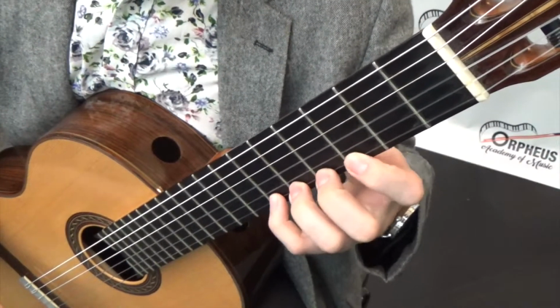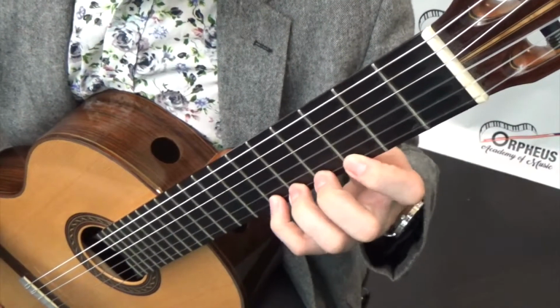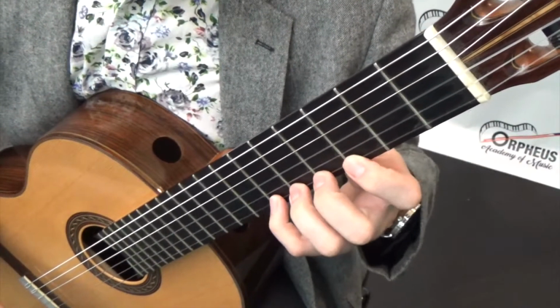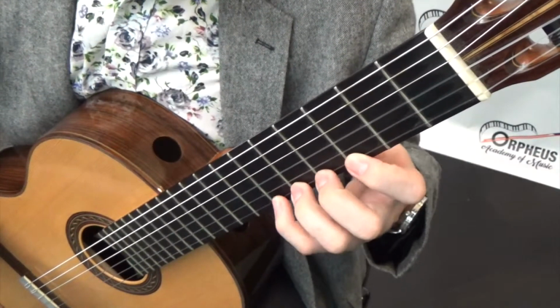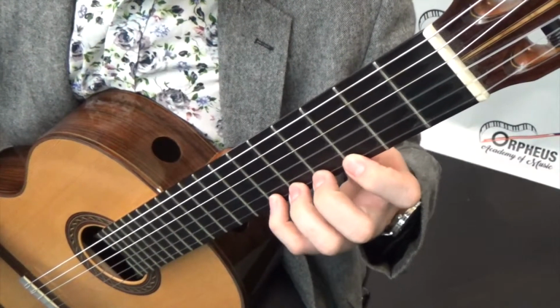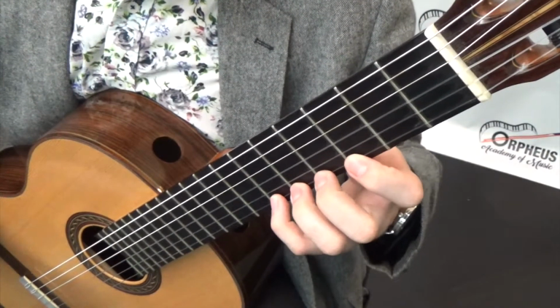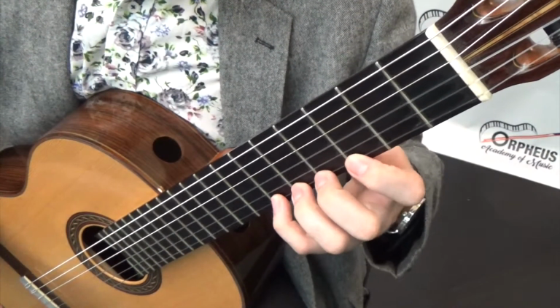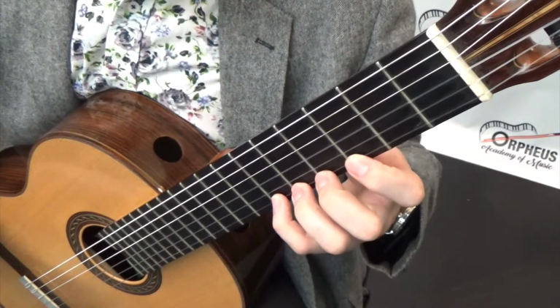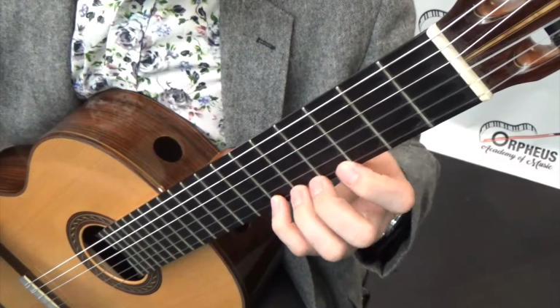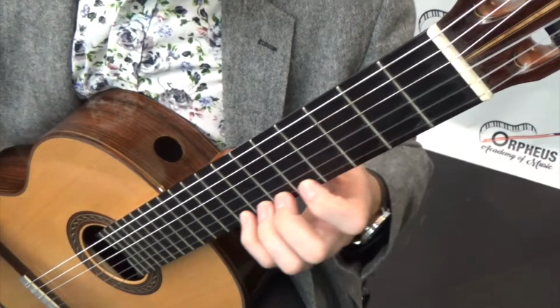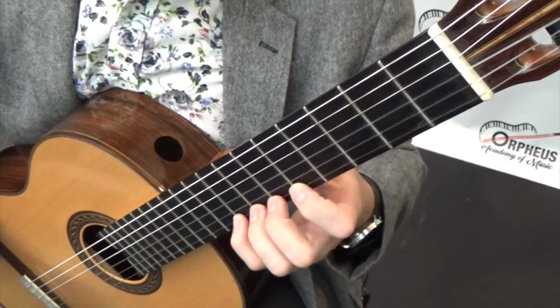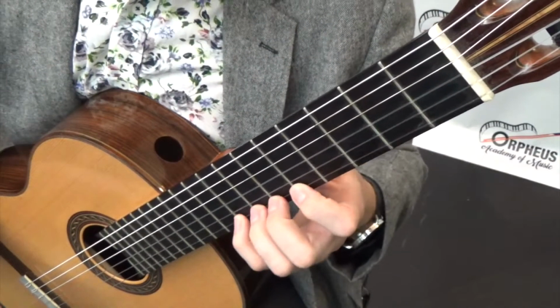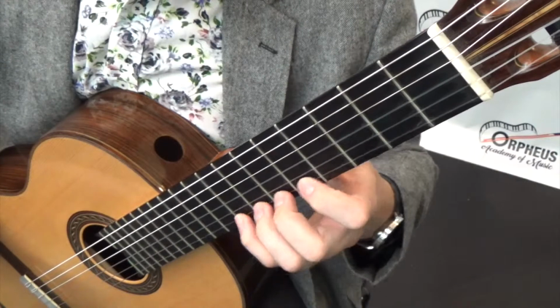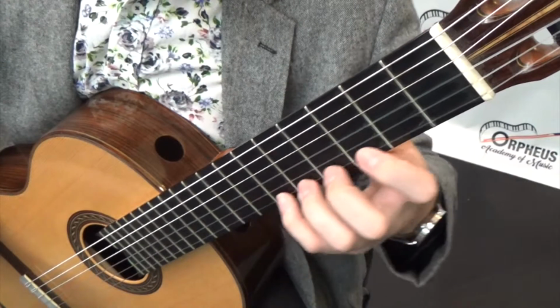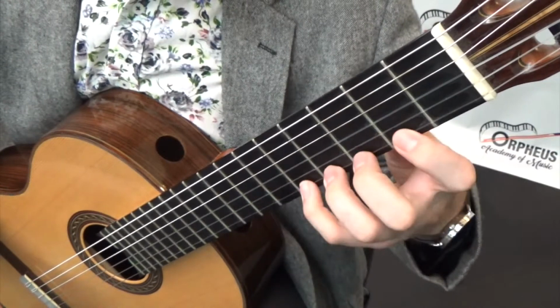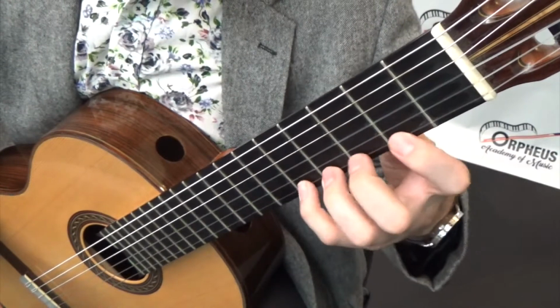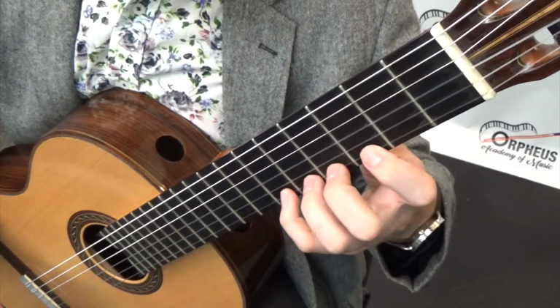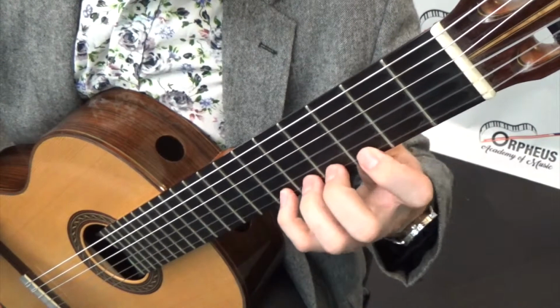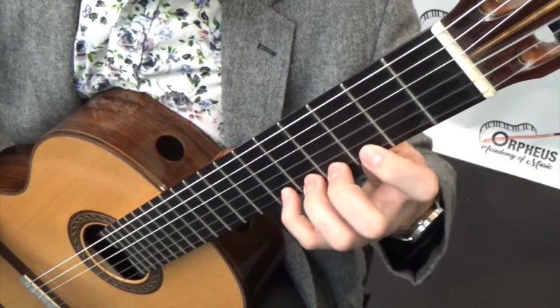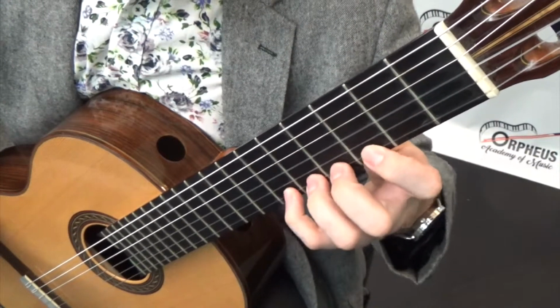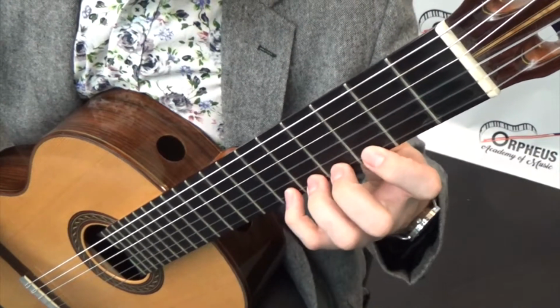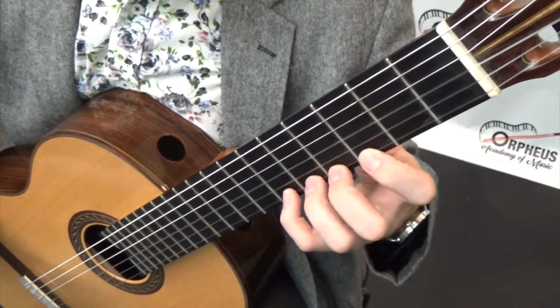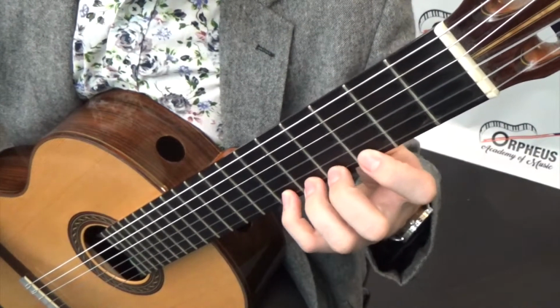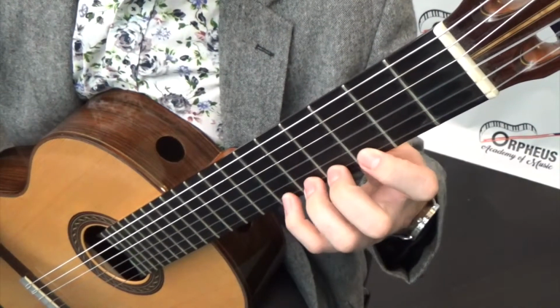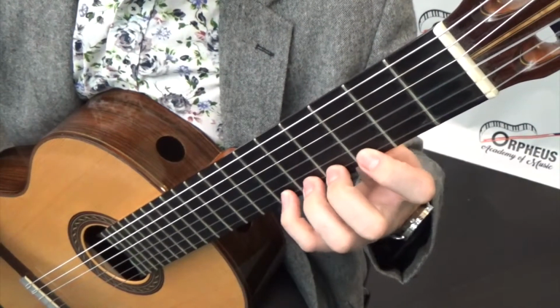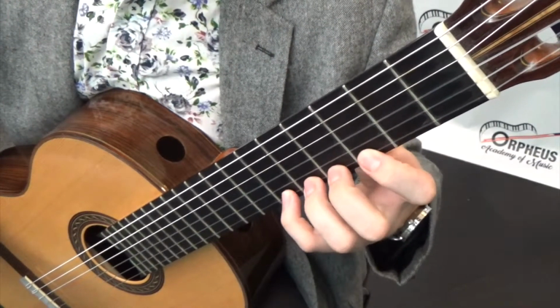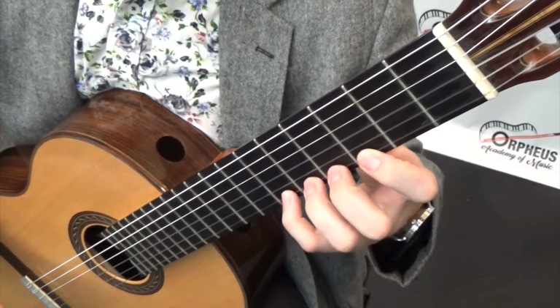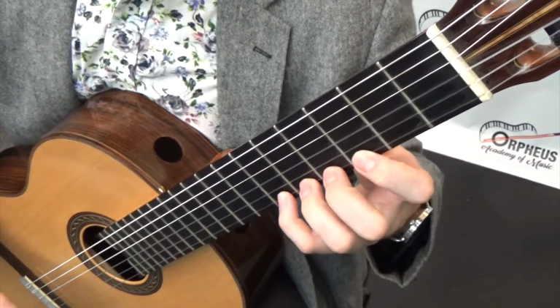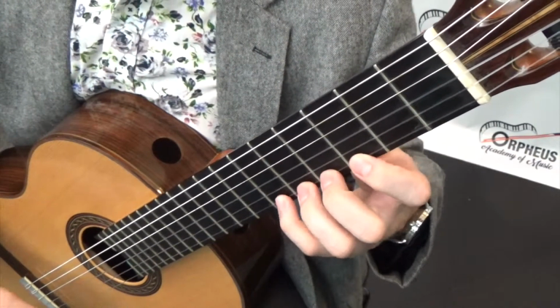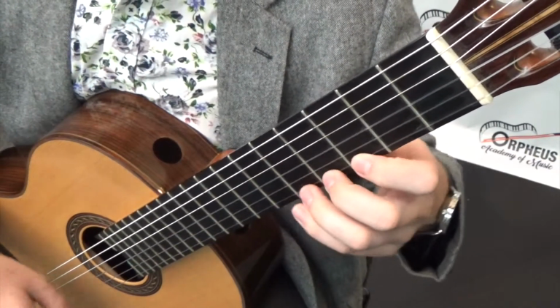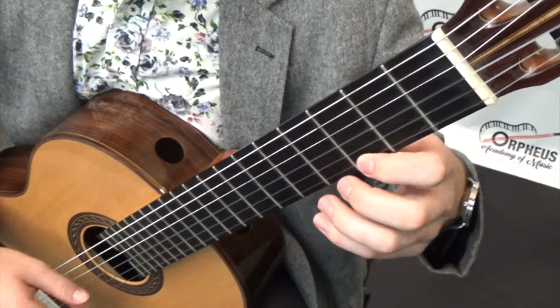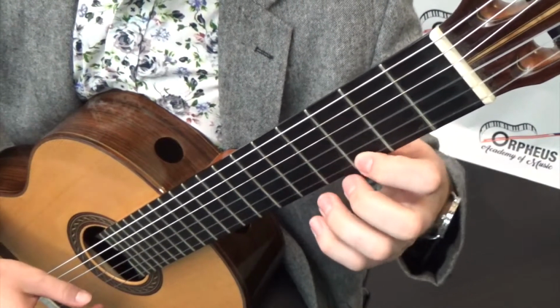Also, you can play this exercise starting on any fret you want, but I'm just choosing to start on three. So here's how it's done.